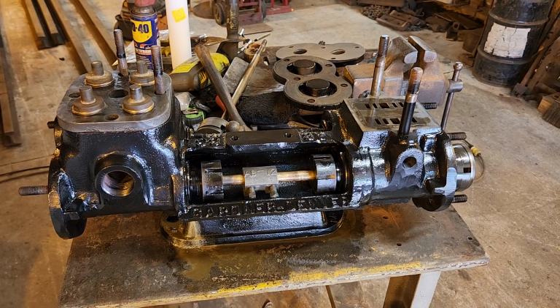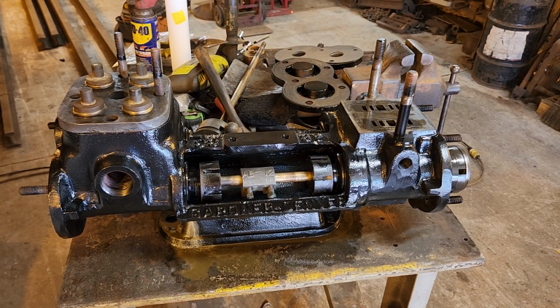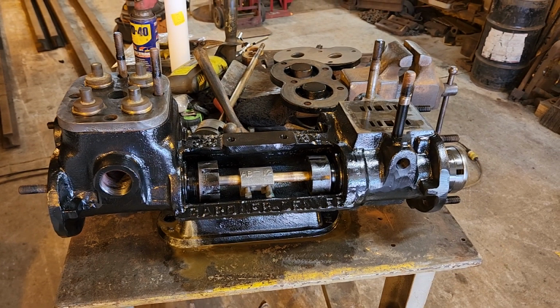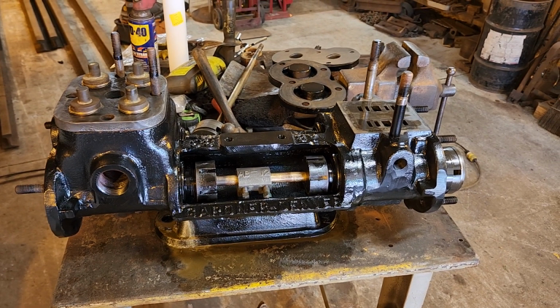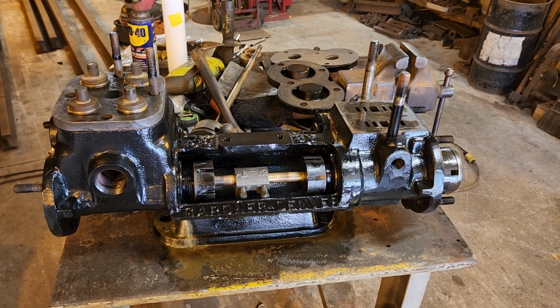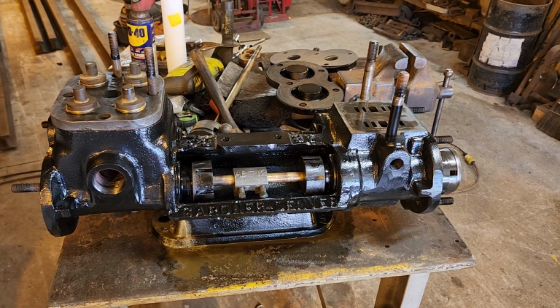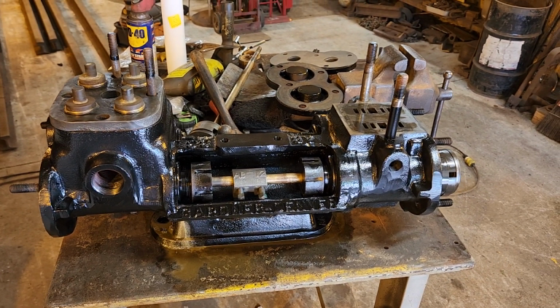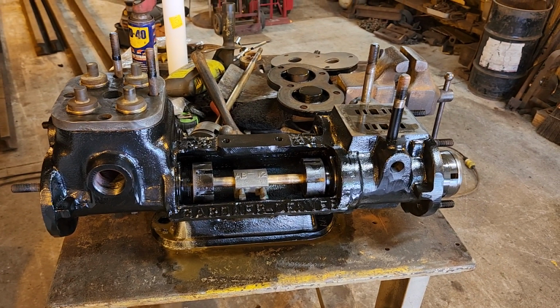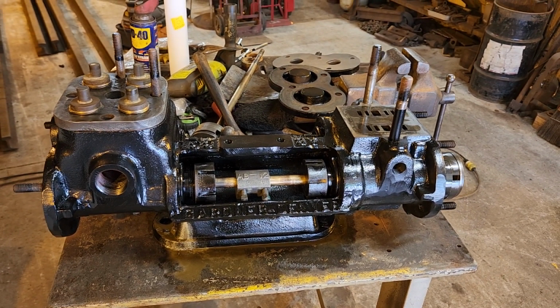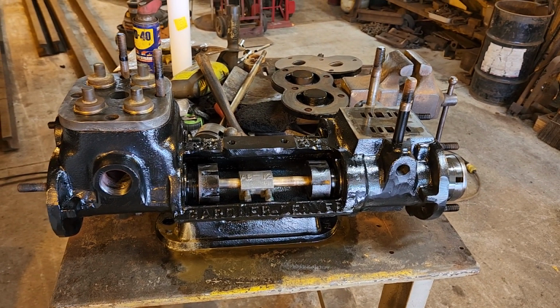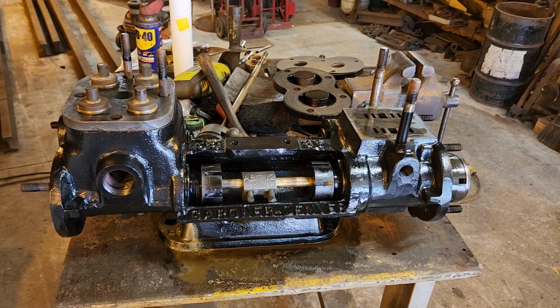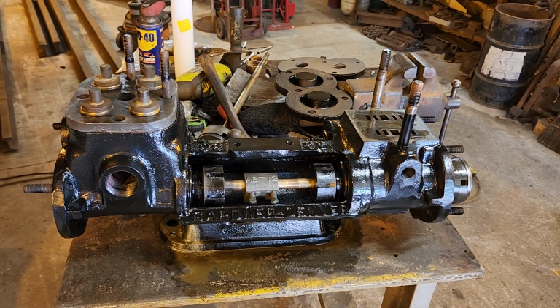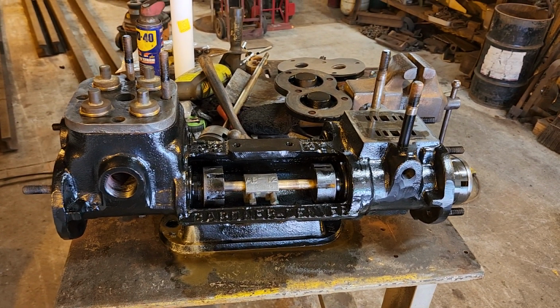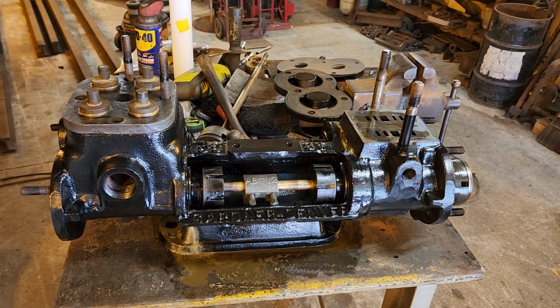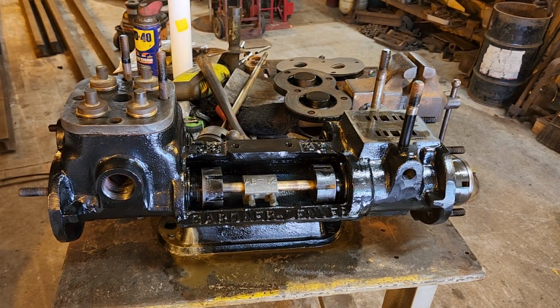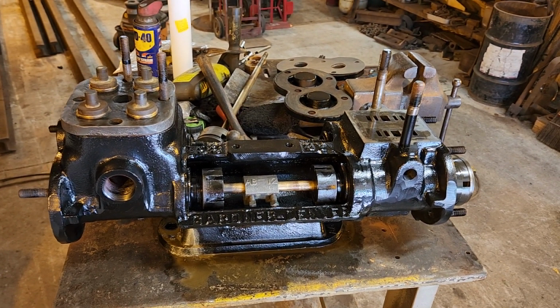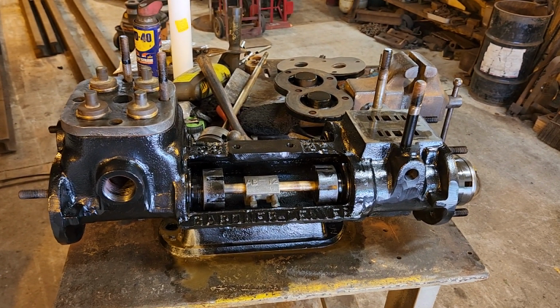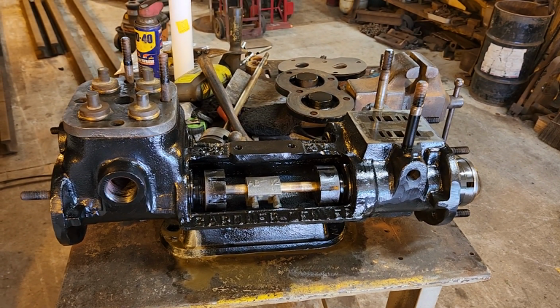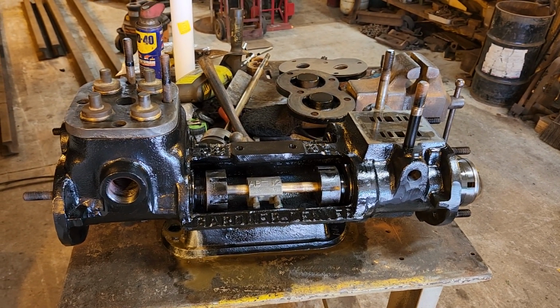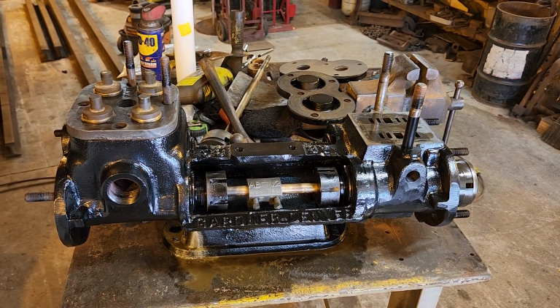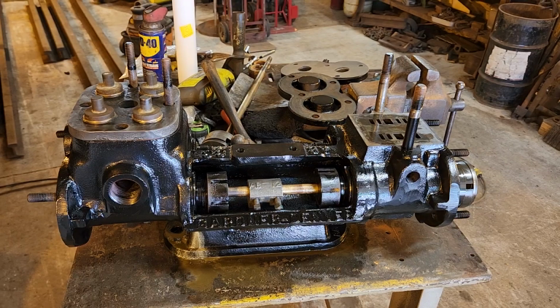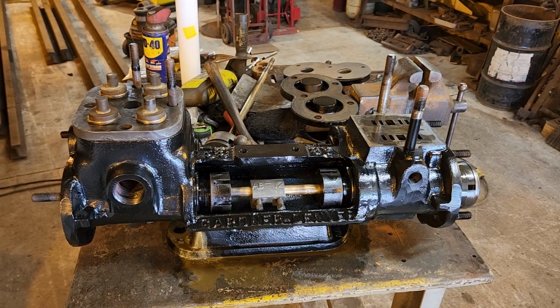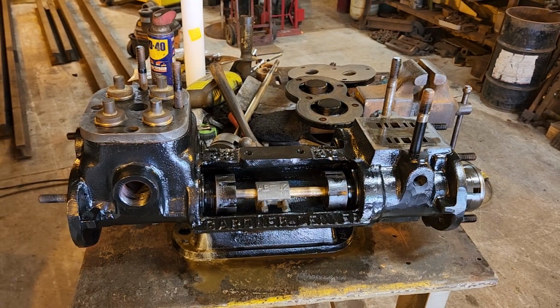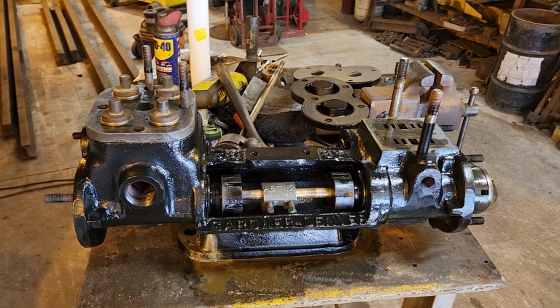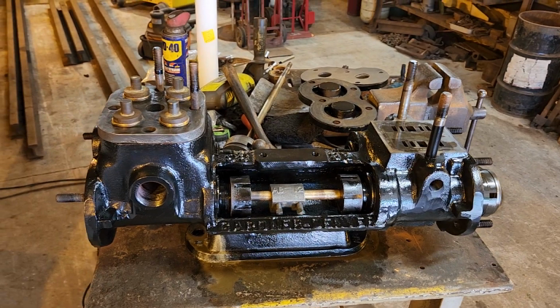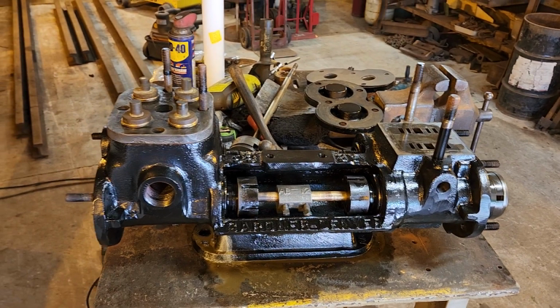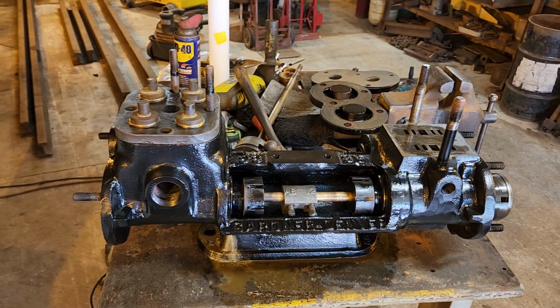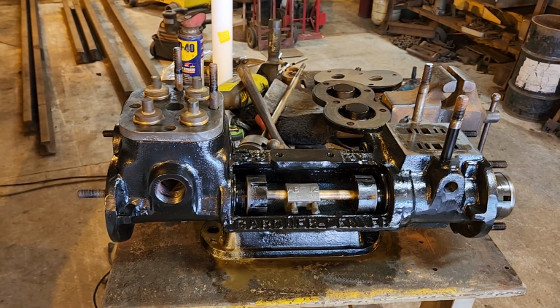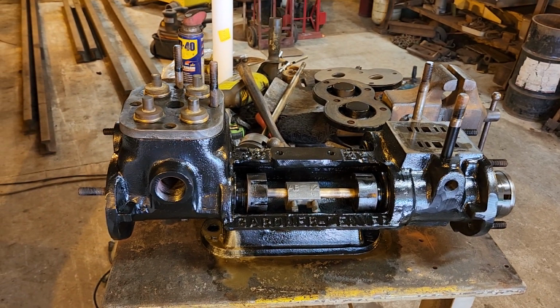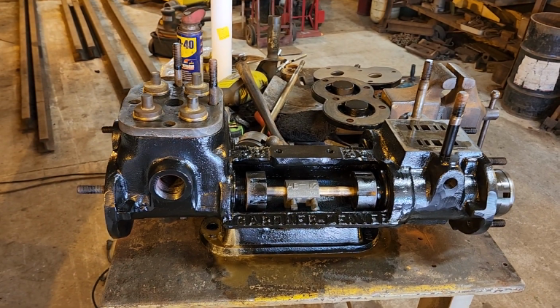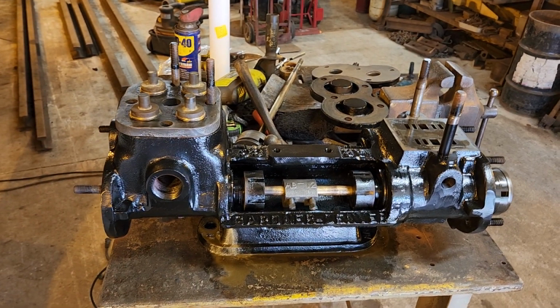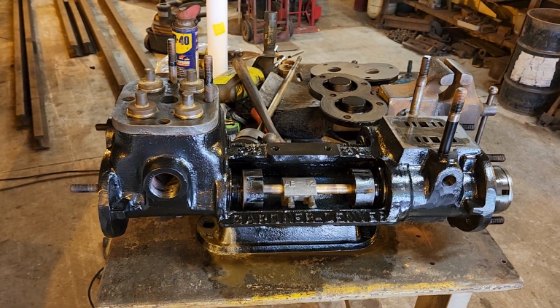Hey there fellow Narragagers, here's a little update on the Gardner Denver Duplex Pump Project.